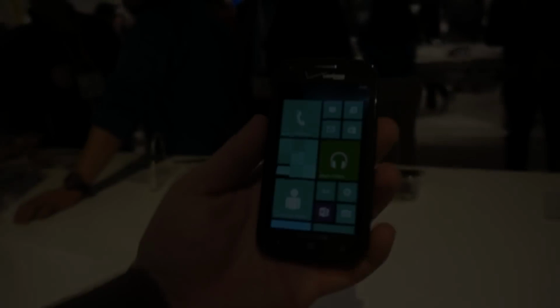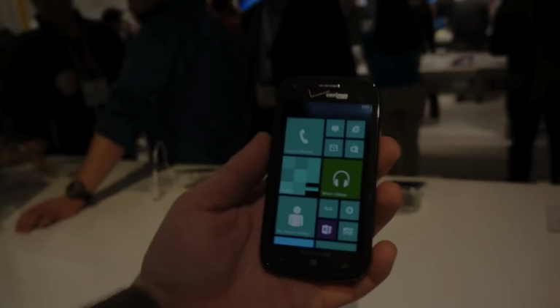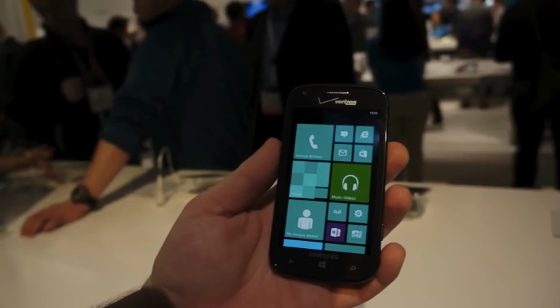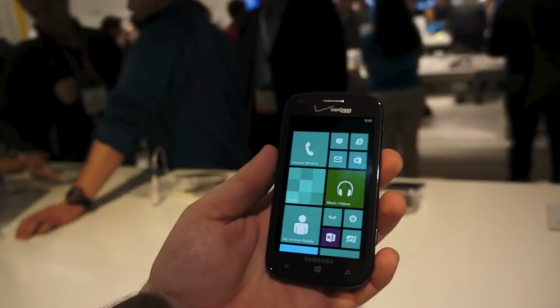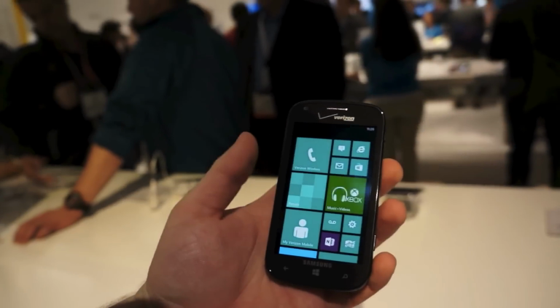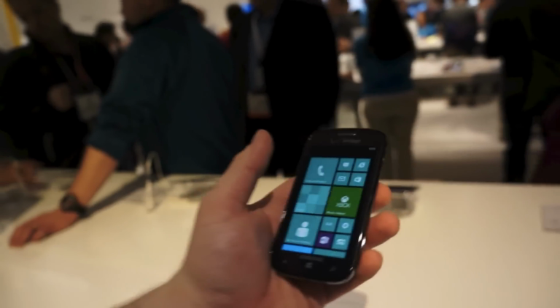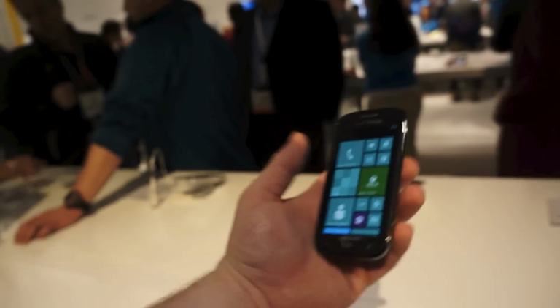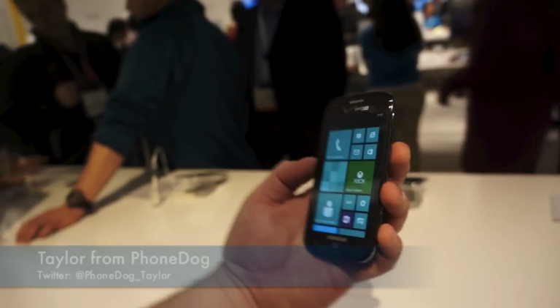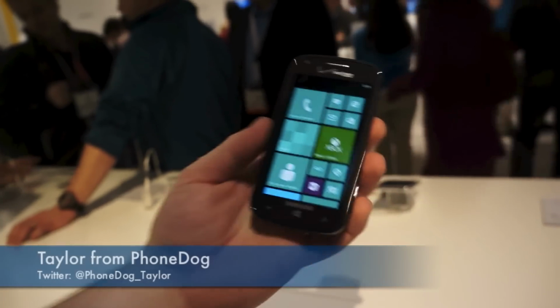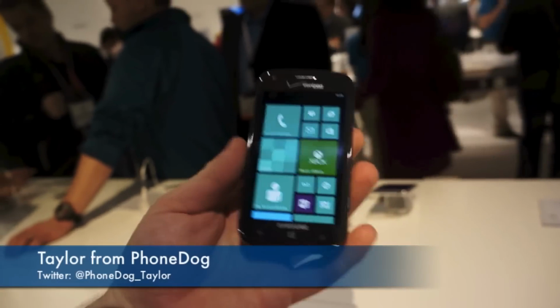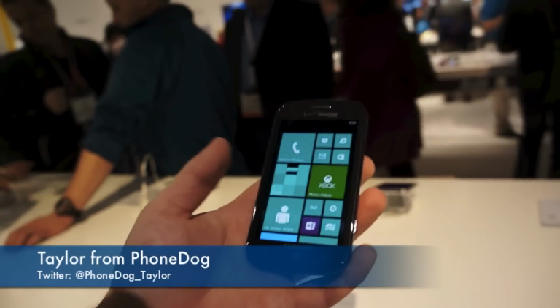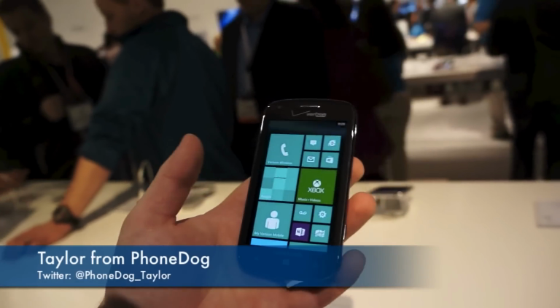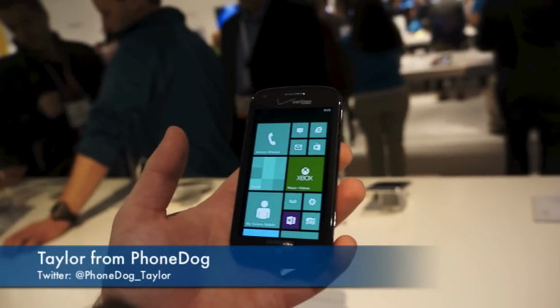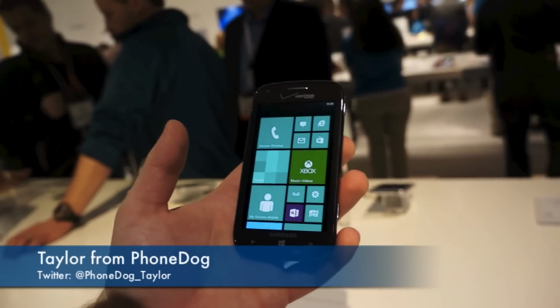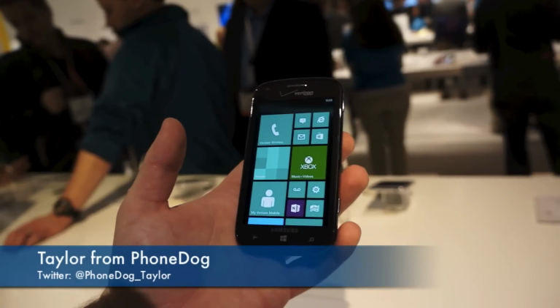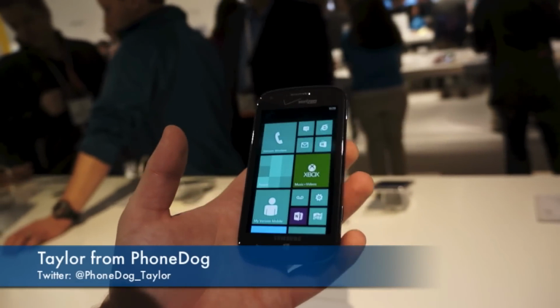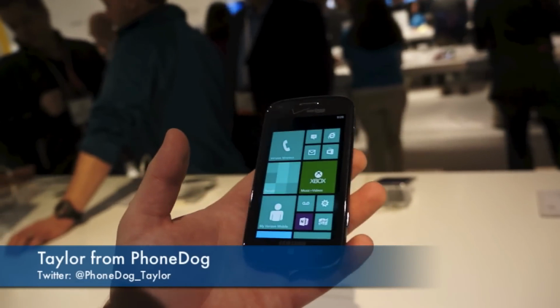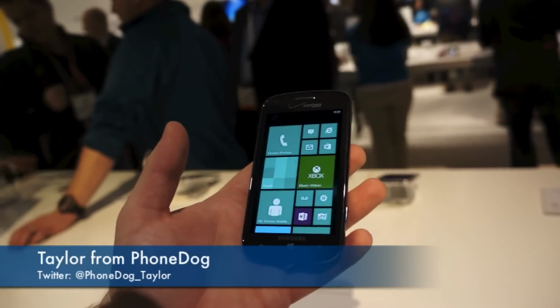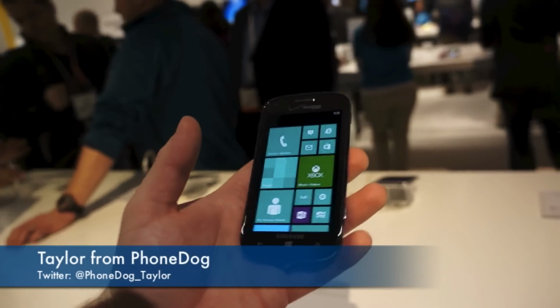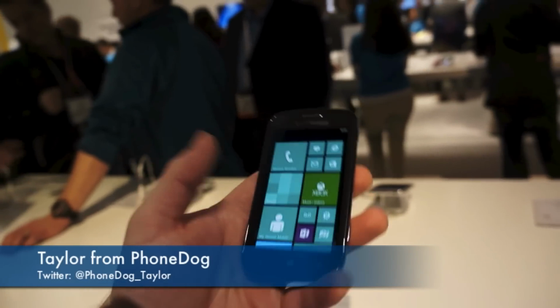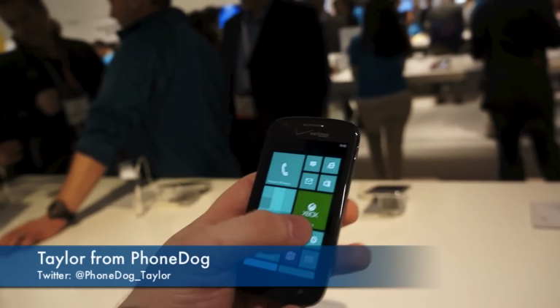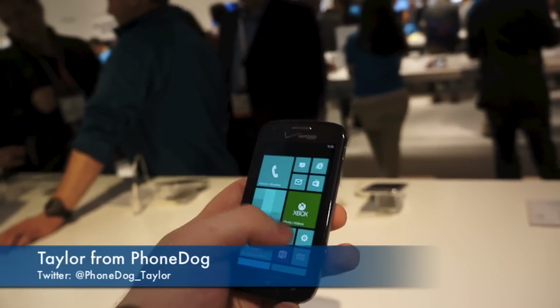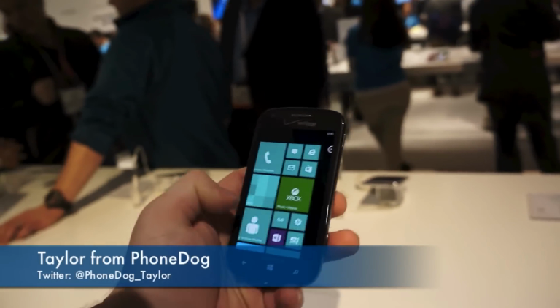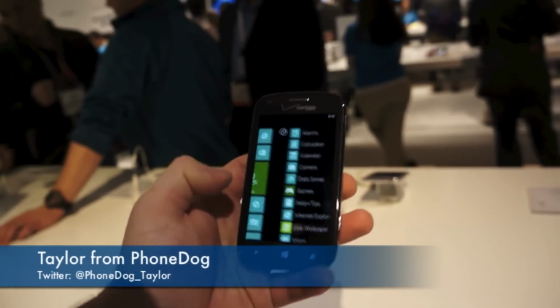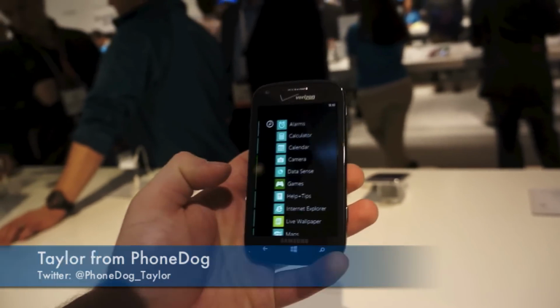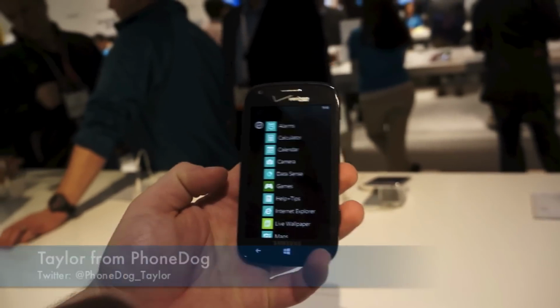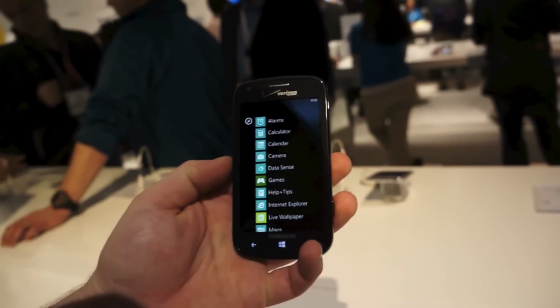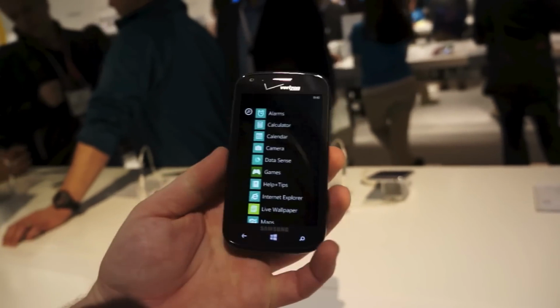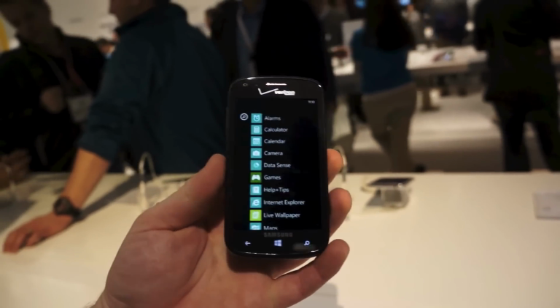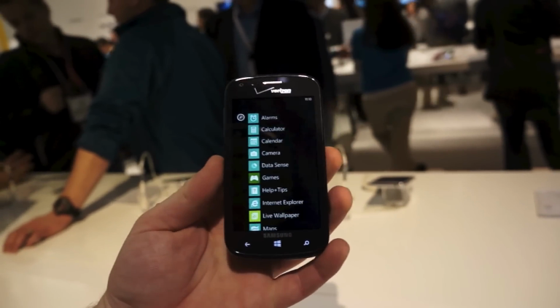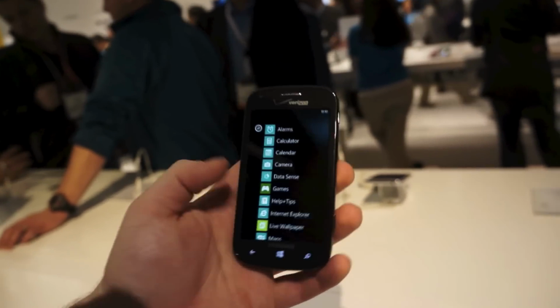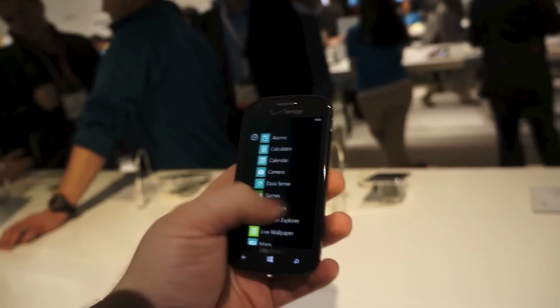How's it going everyone? This is Taylor from PhoneDog.com and we're here at the Samsung booth at CES taking a look at the Samsung Ative Odyssey.